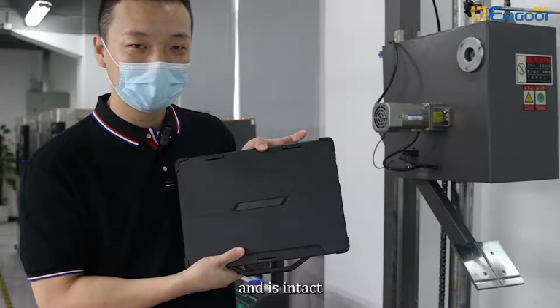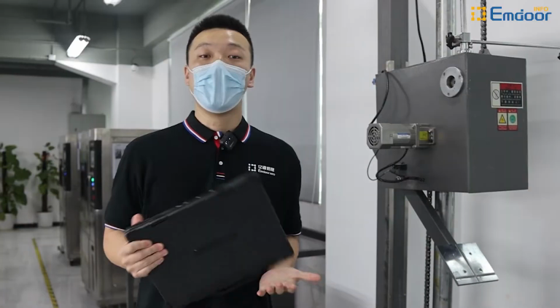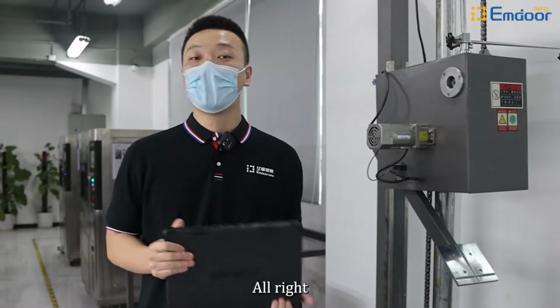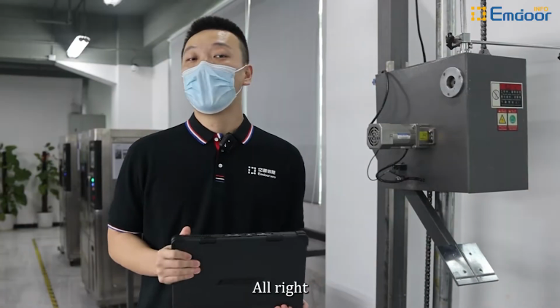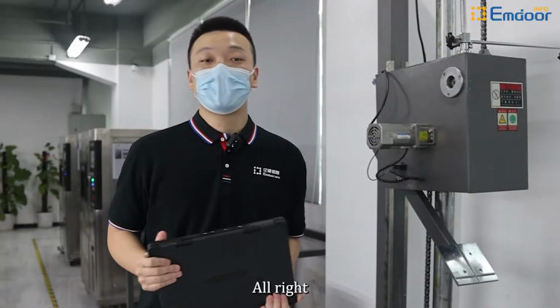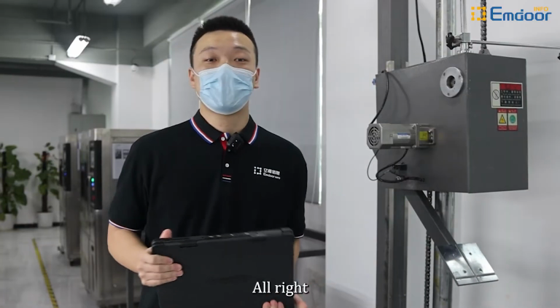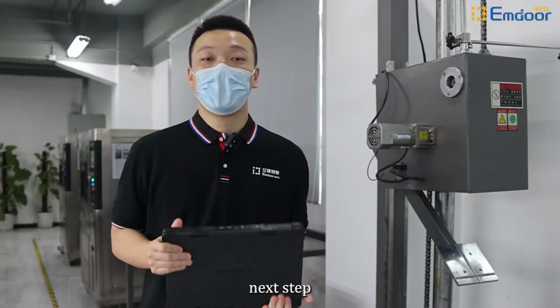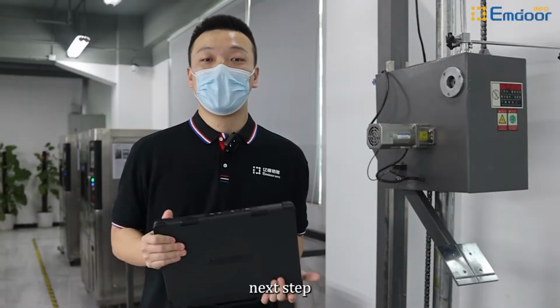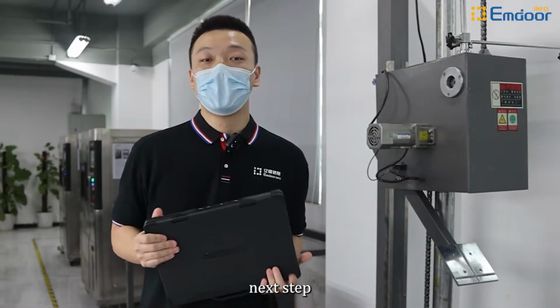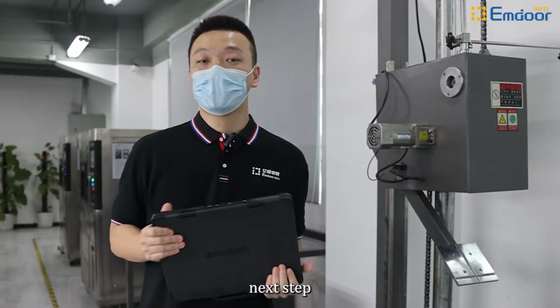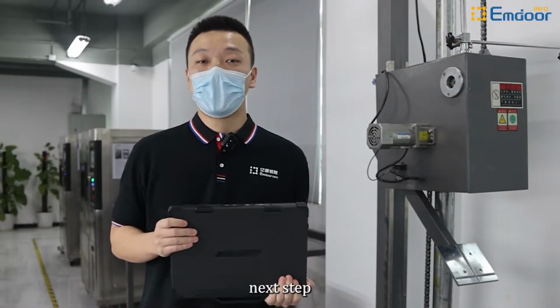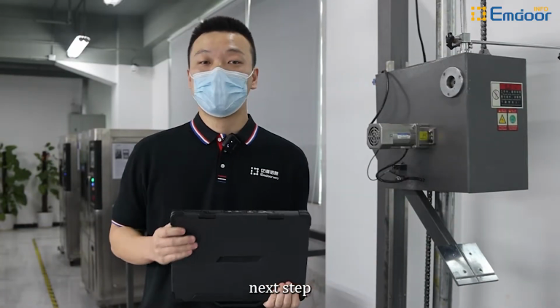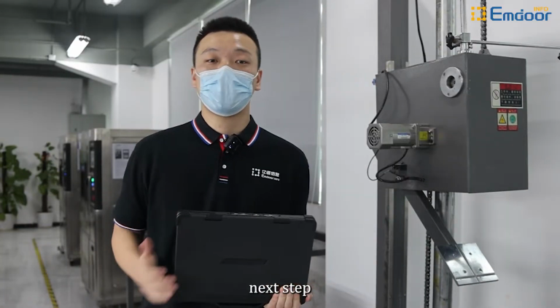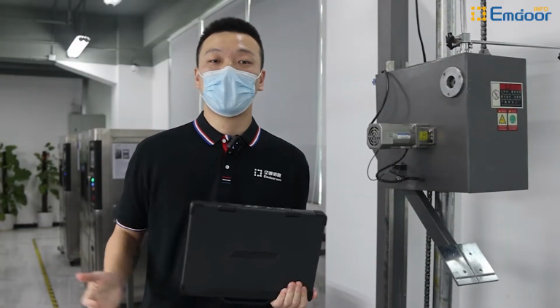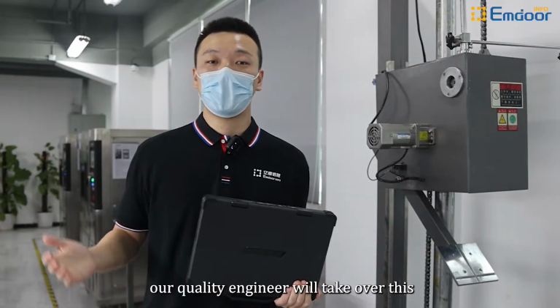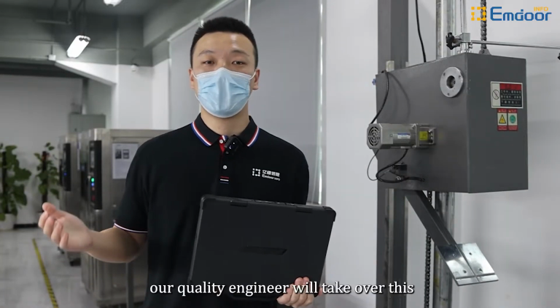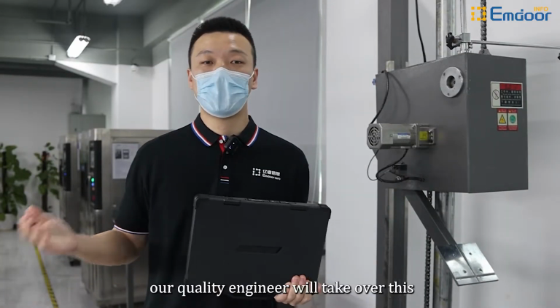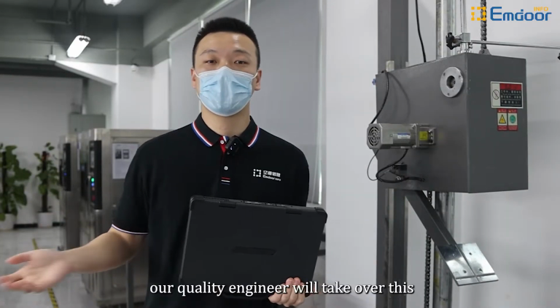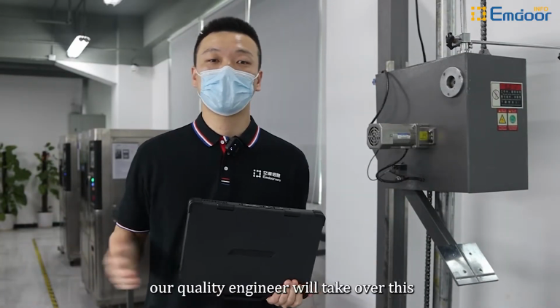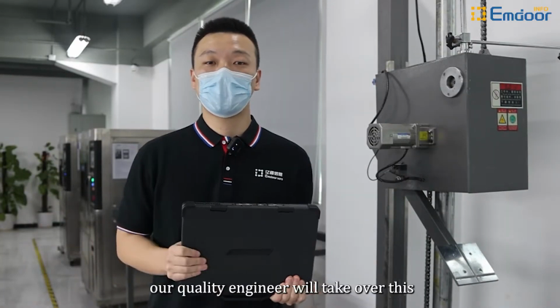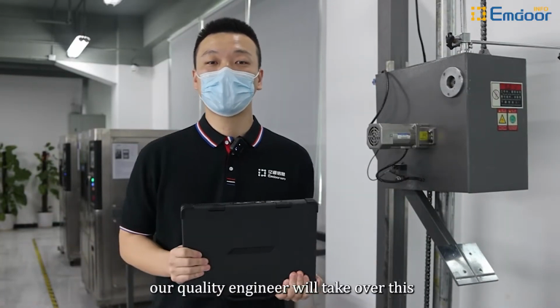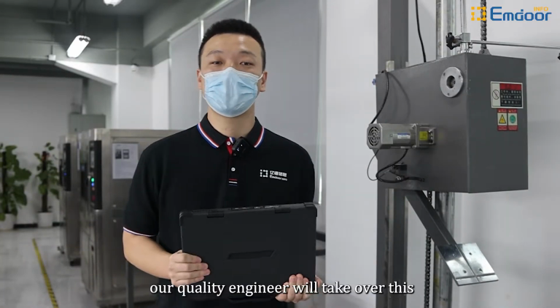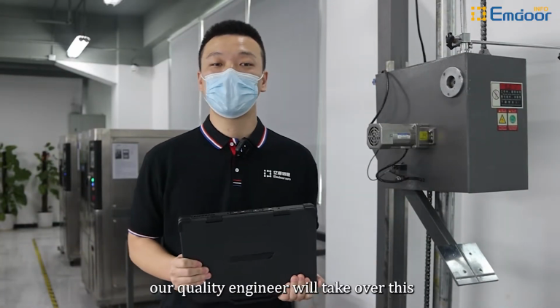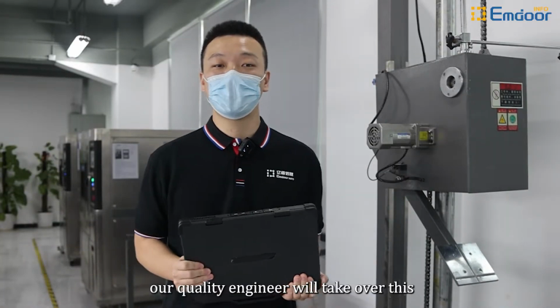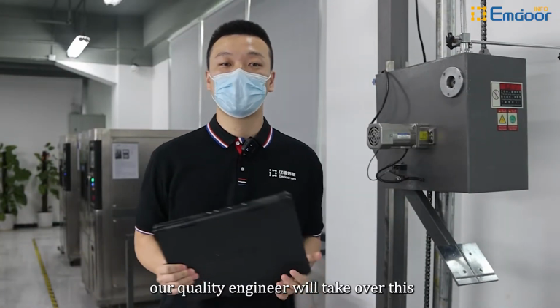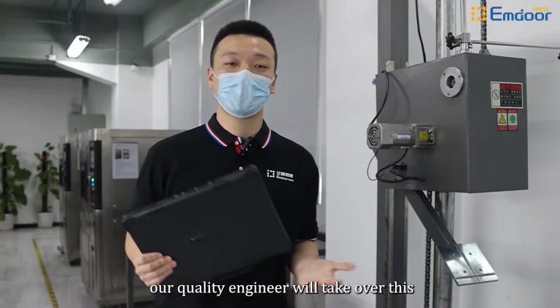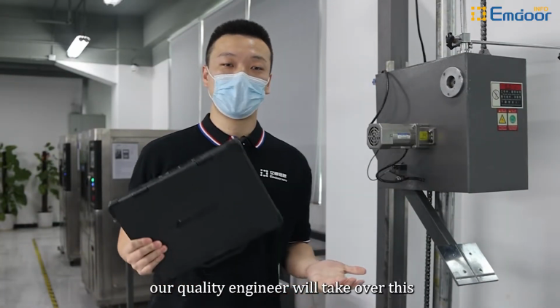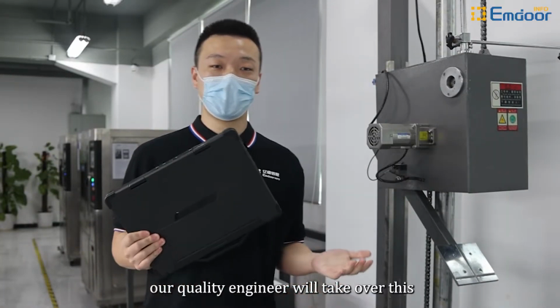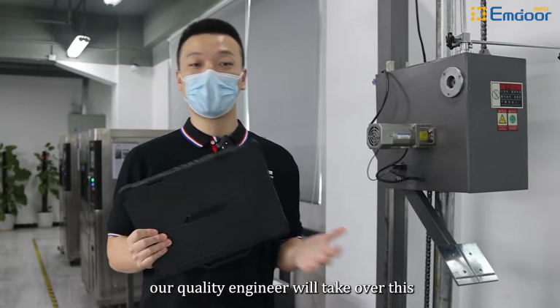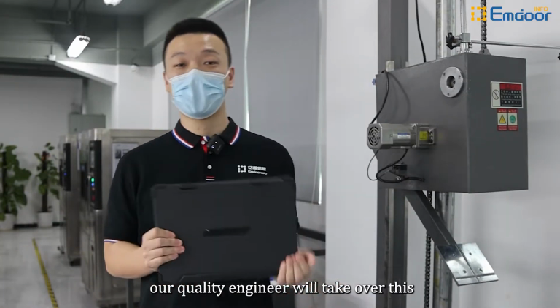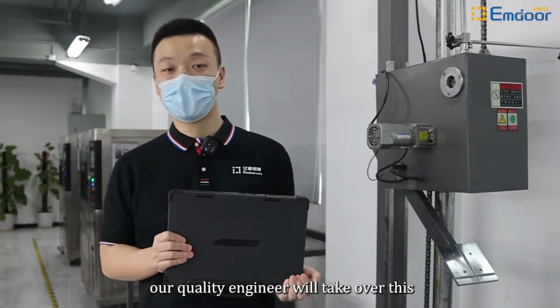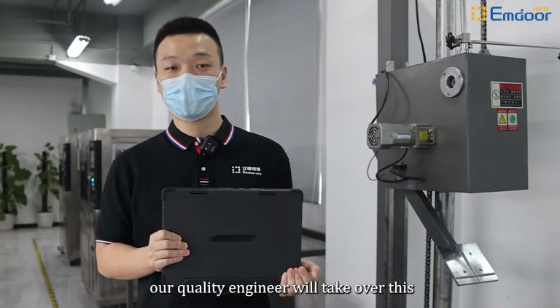Alright, next step — our quality engineer will take over.